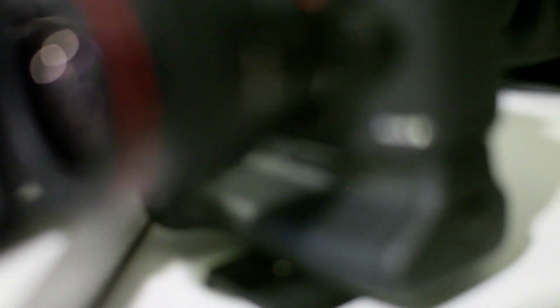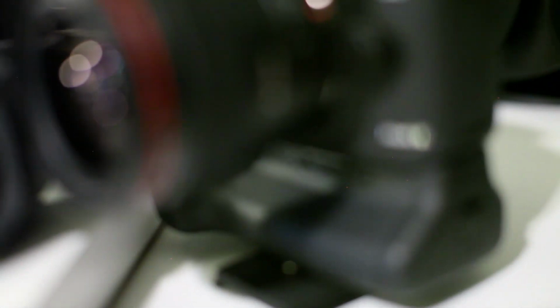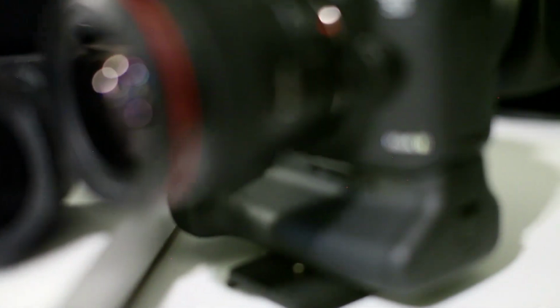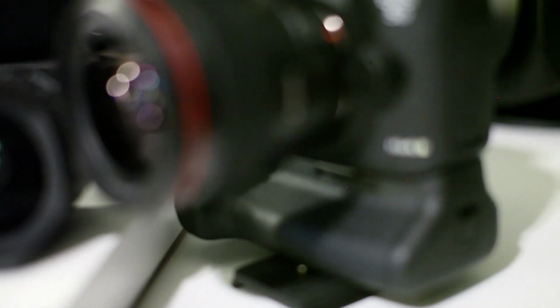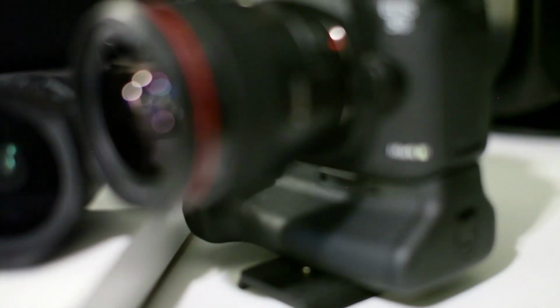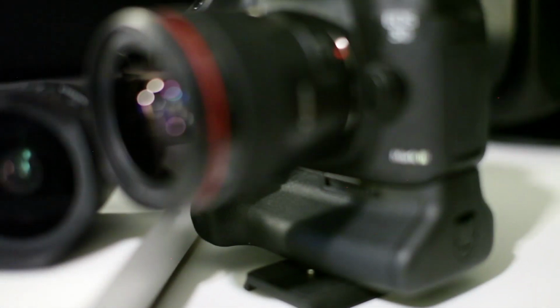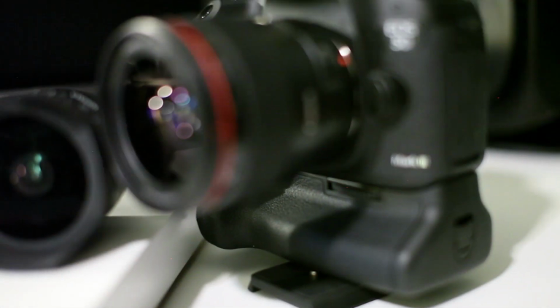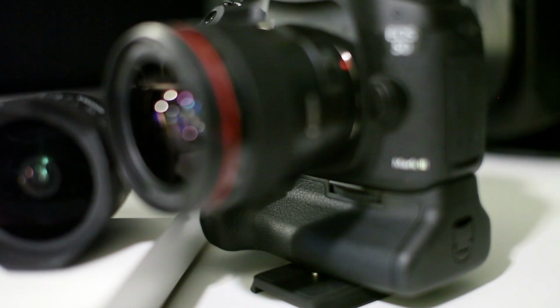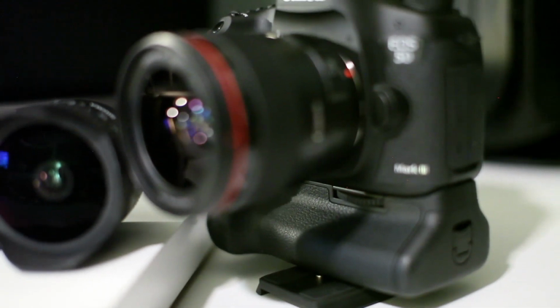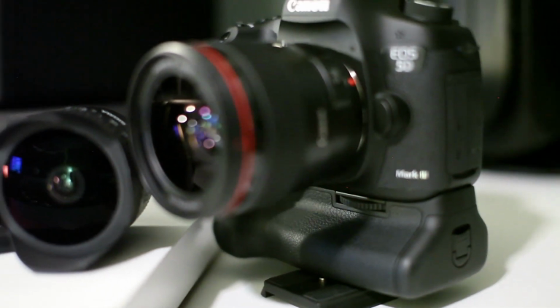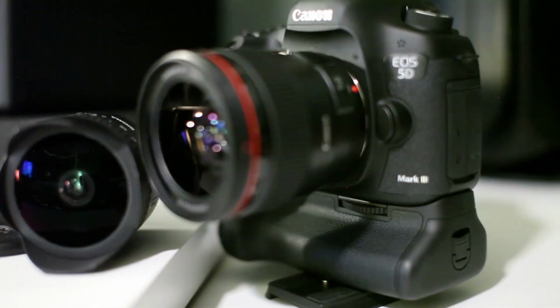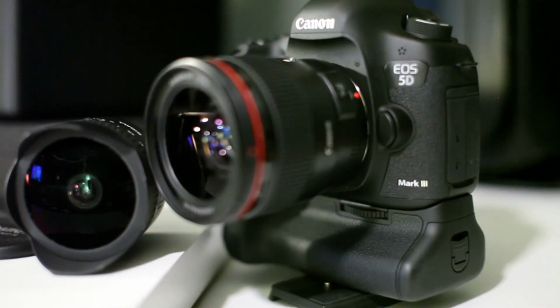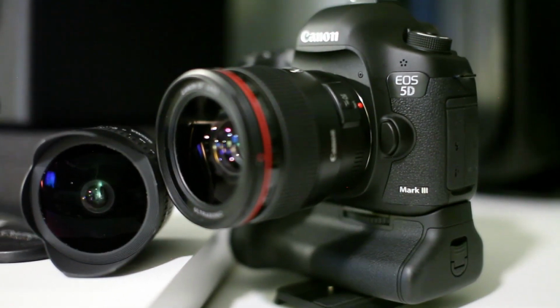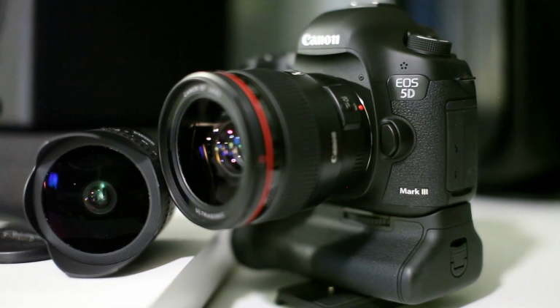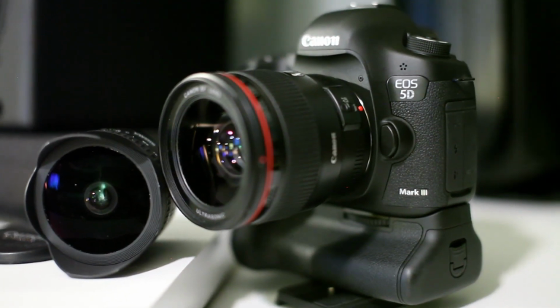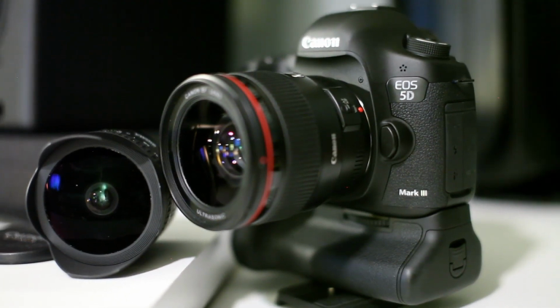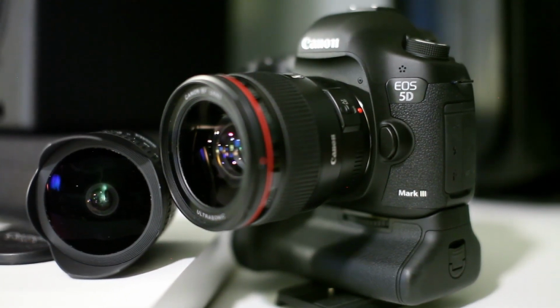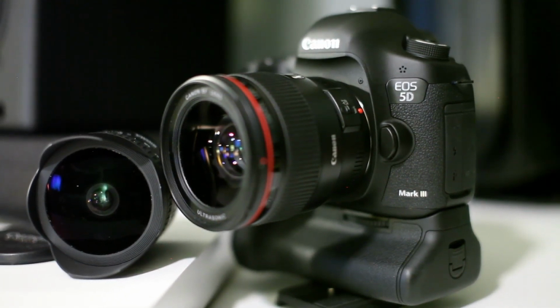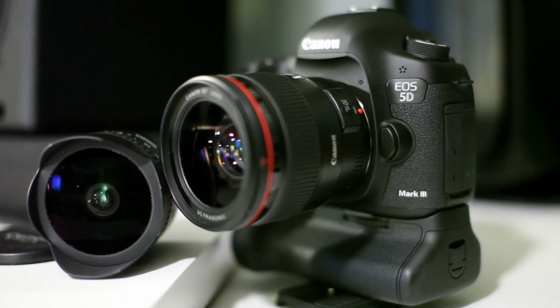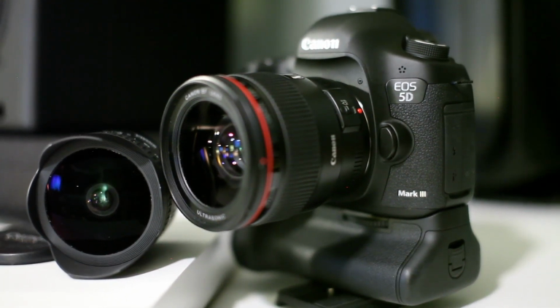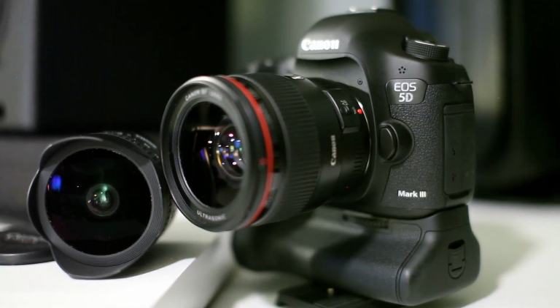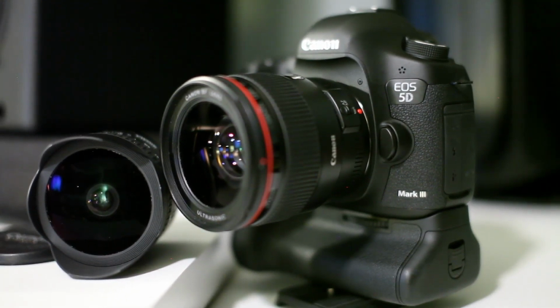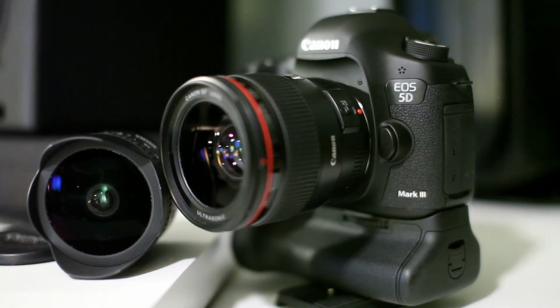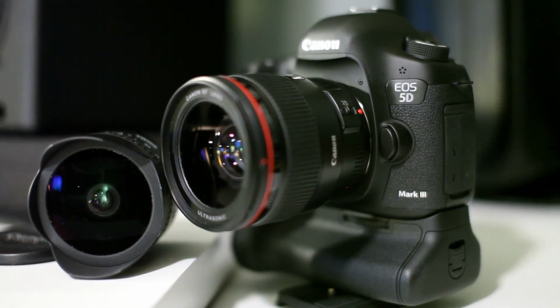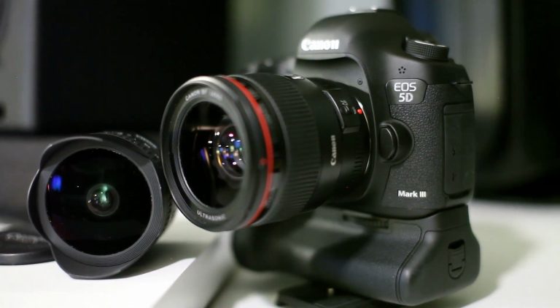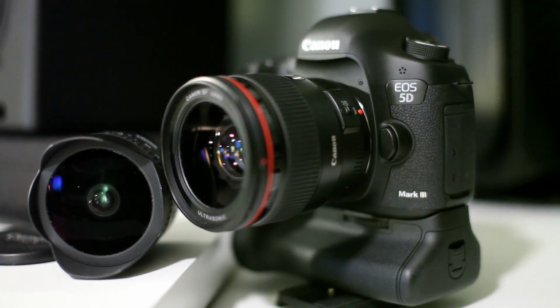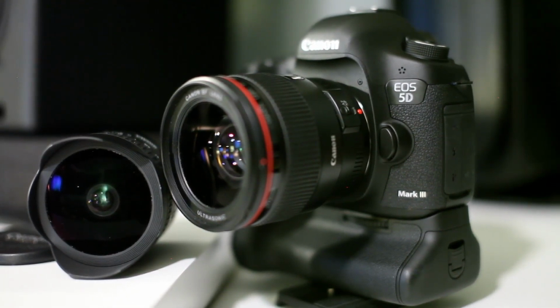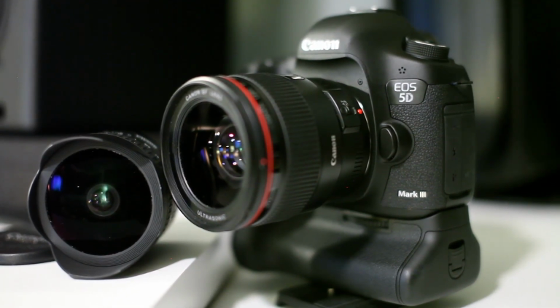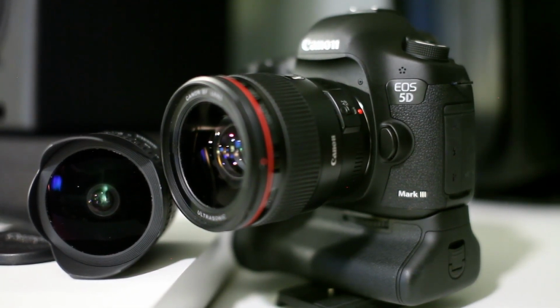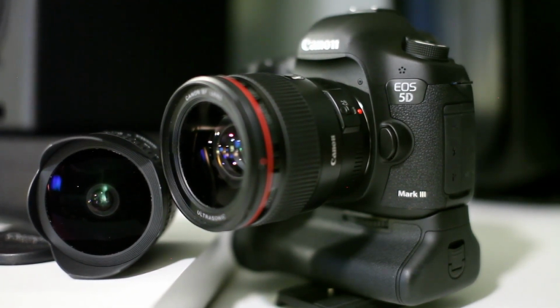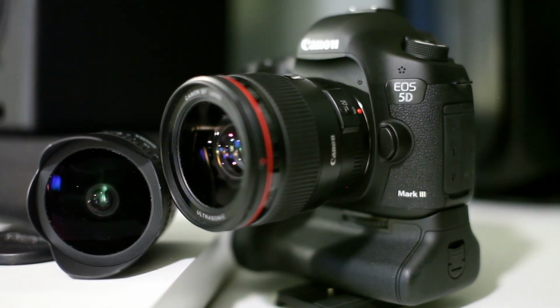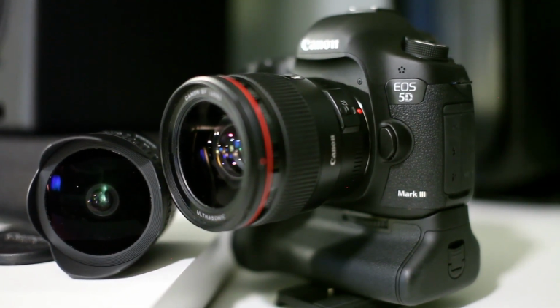This is my main beast right here — my Canon 5D Mark III with the 35mm 1.4L.